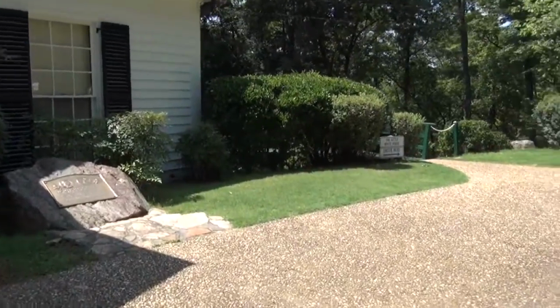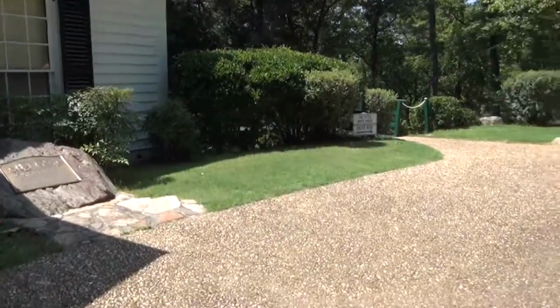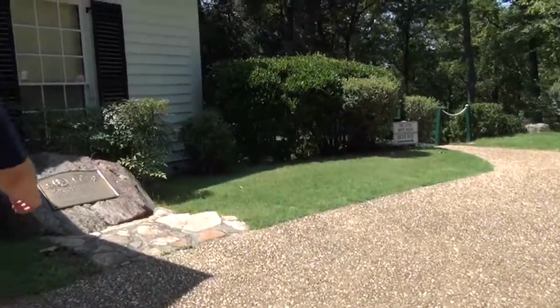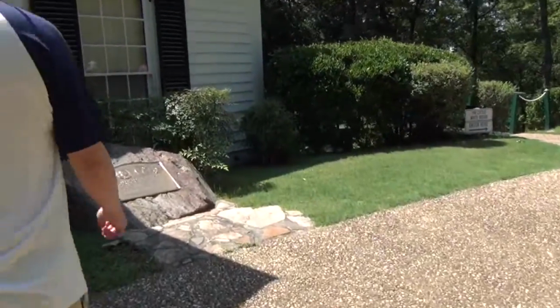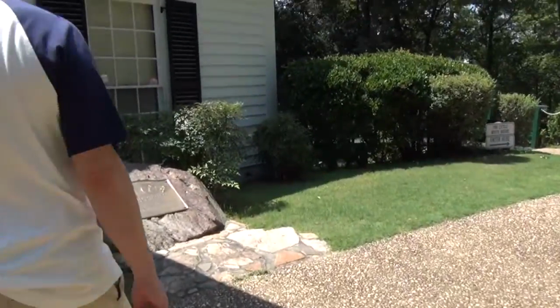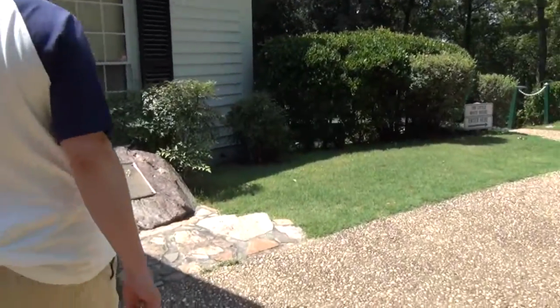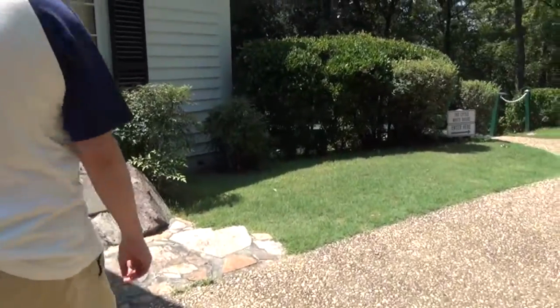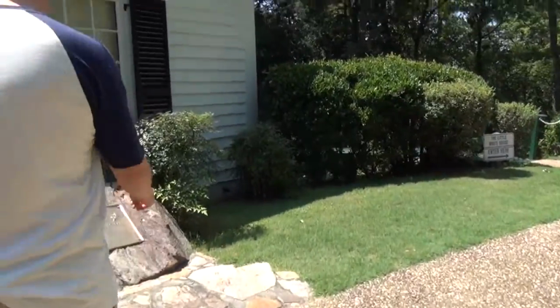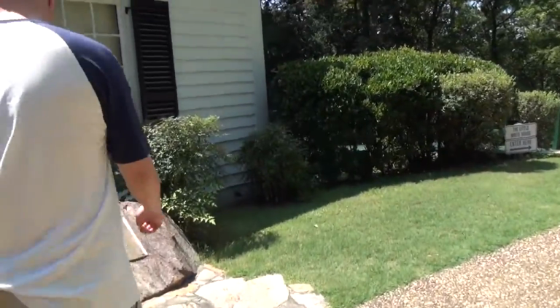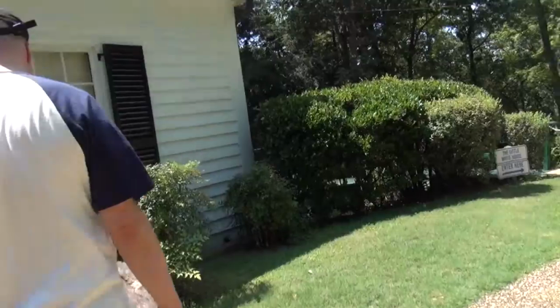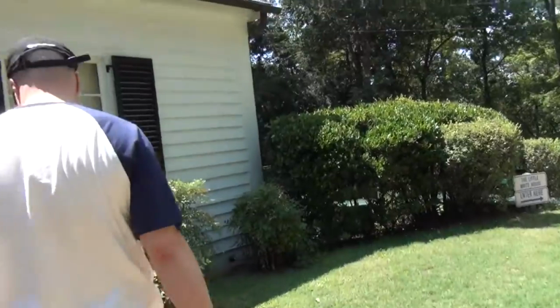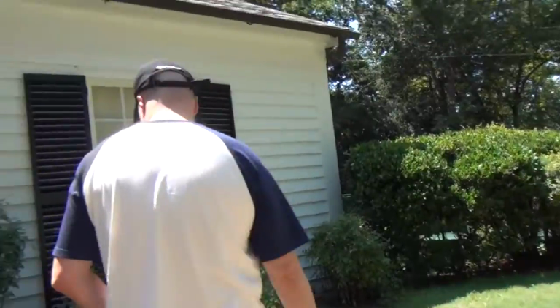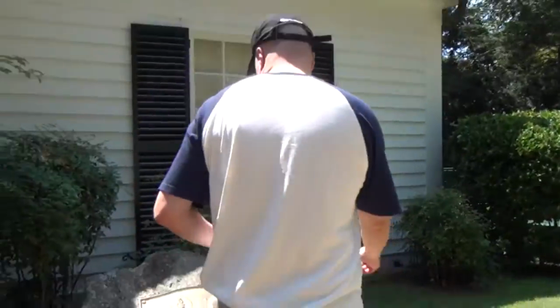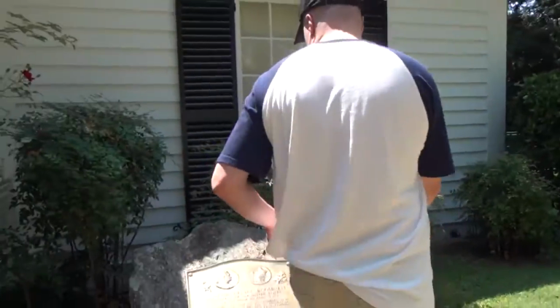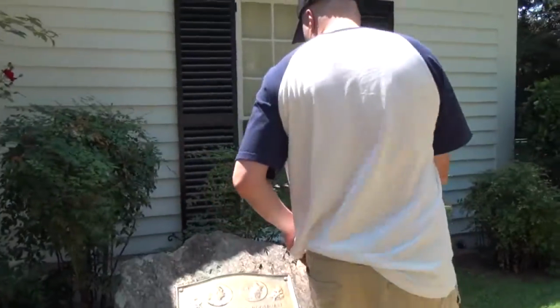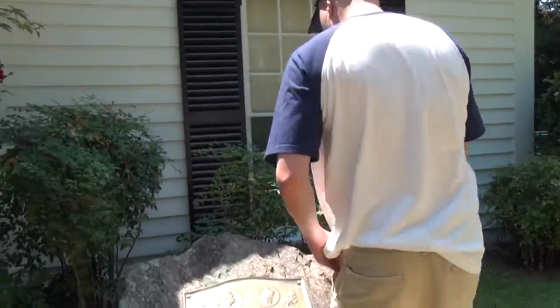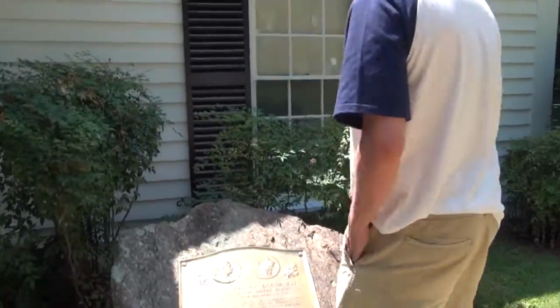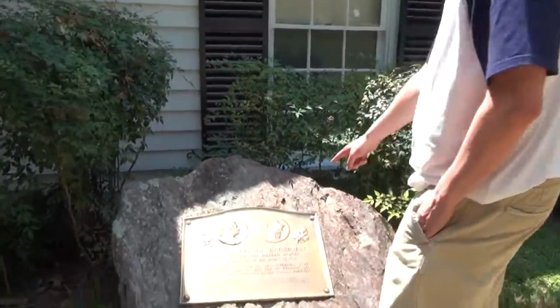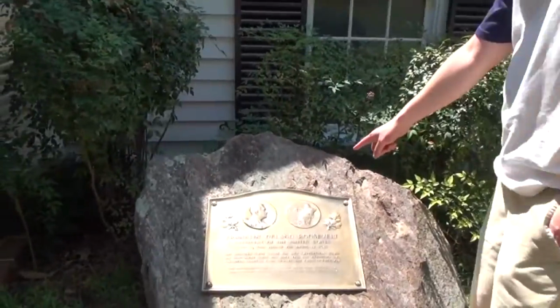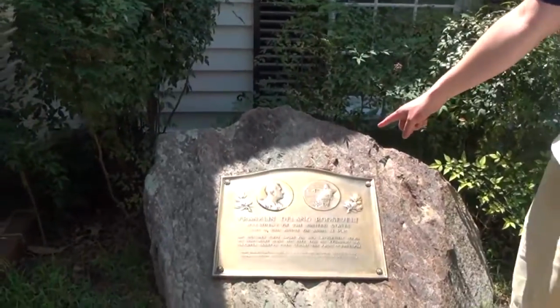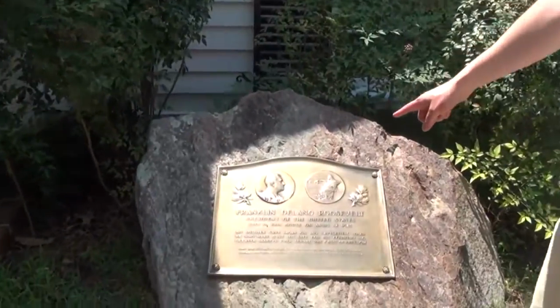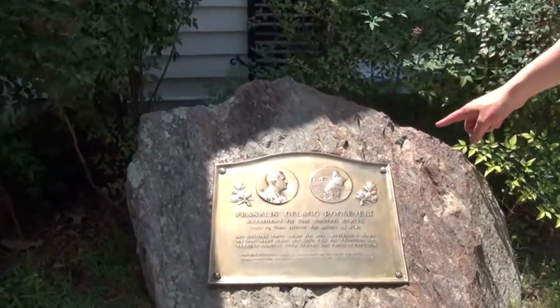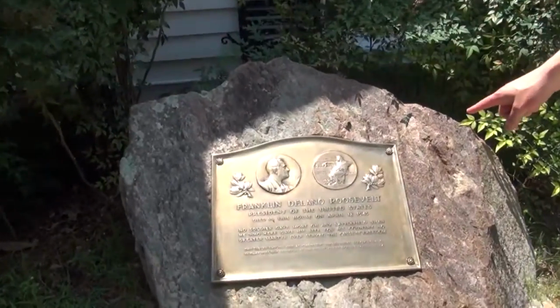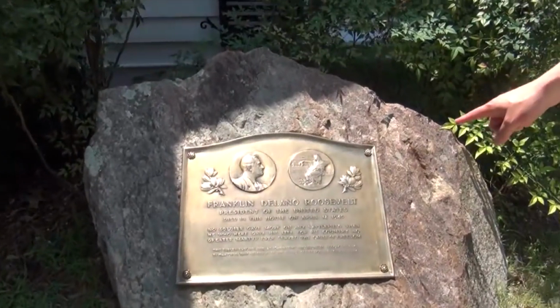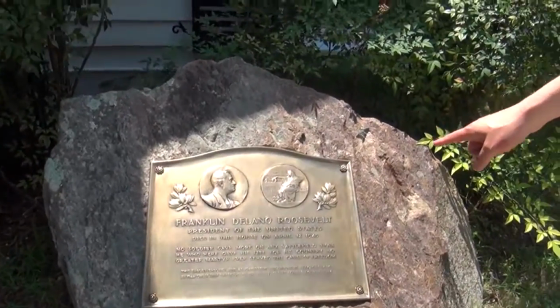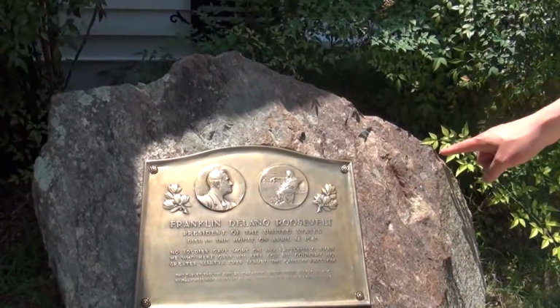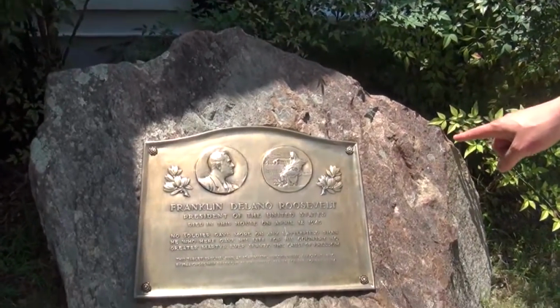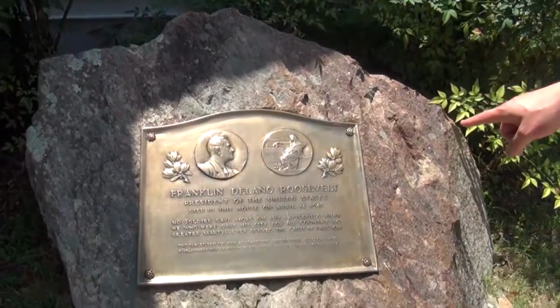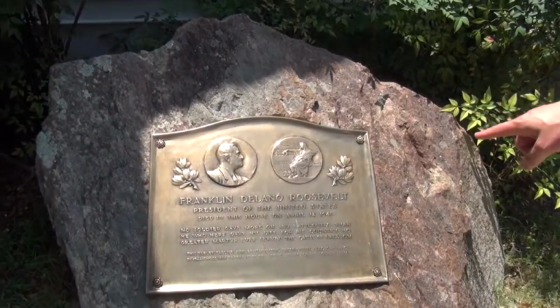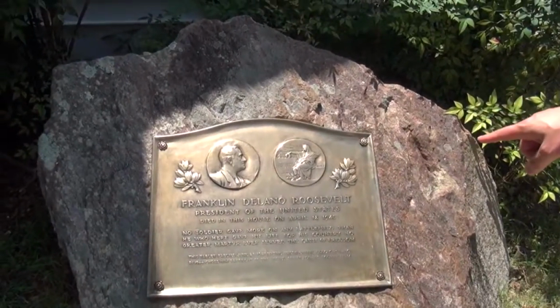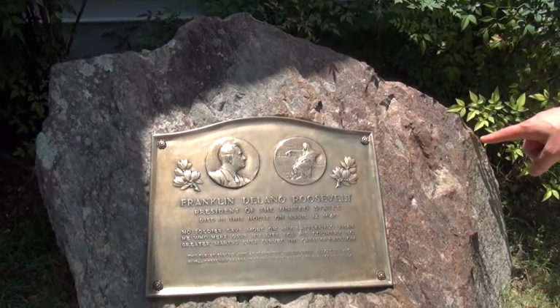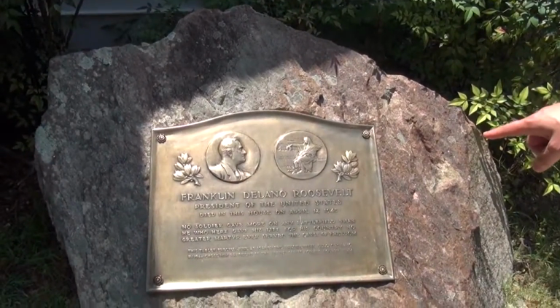Franklin Delano Roosevelt, President of the United States, died in this house on April the 12th, 1945.